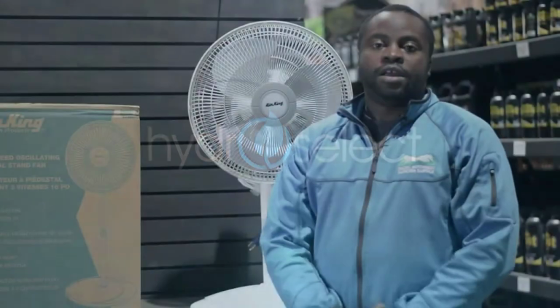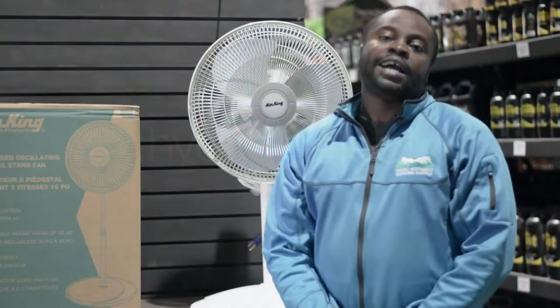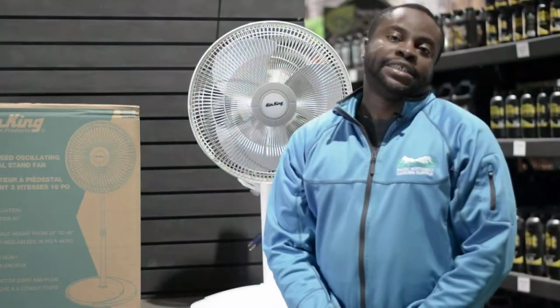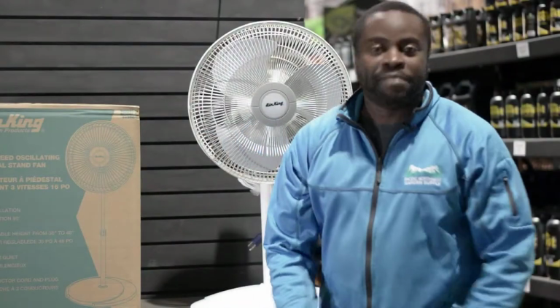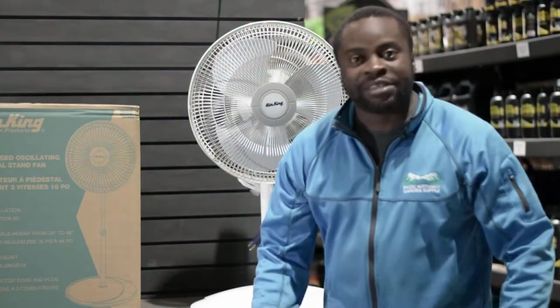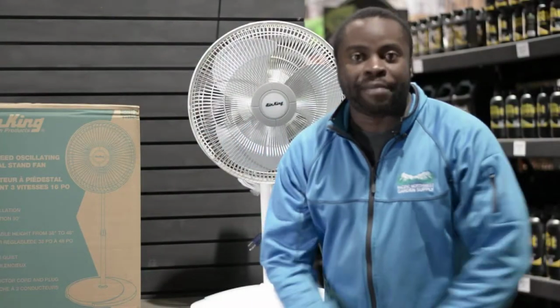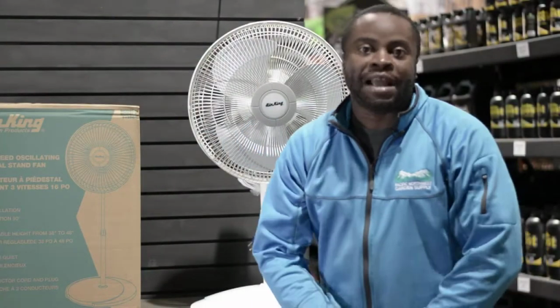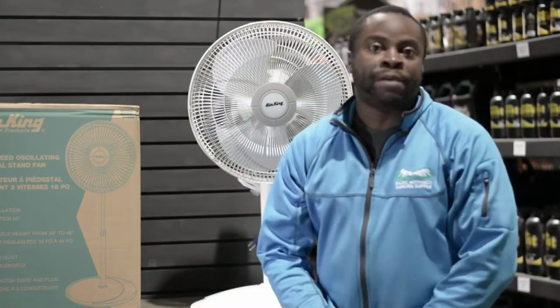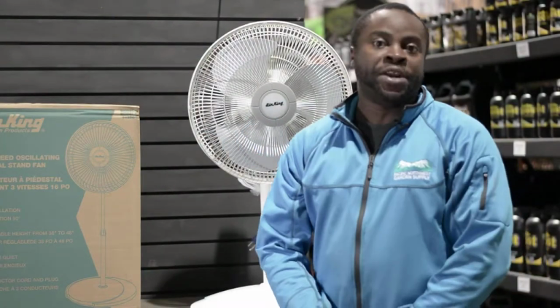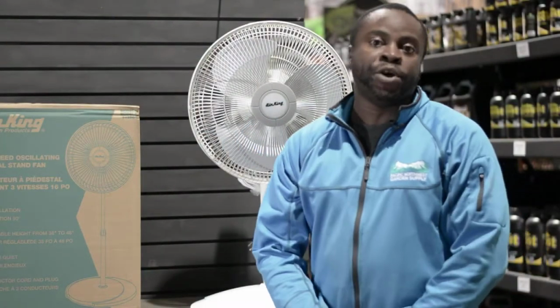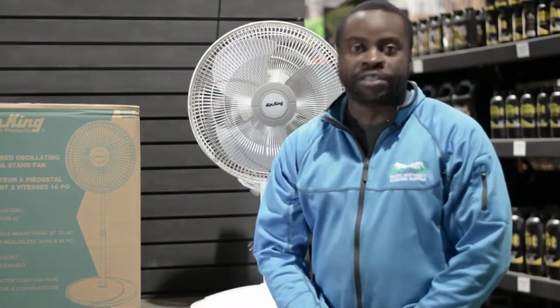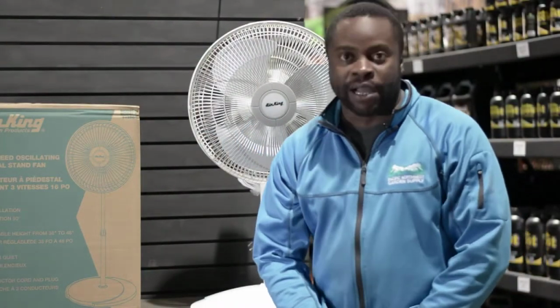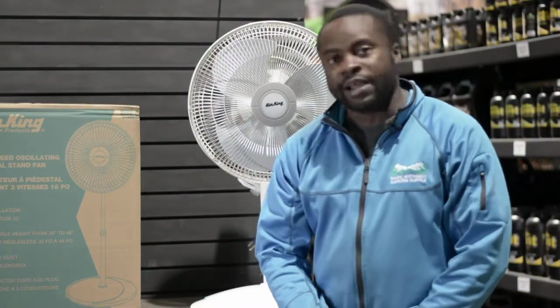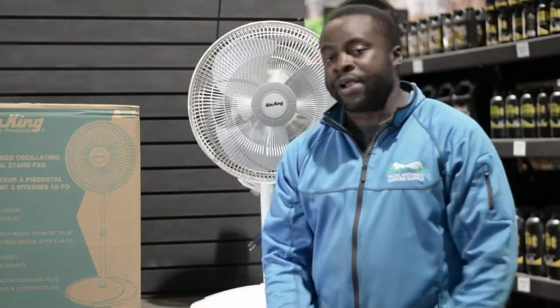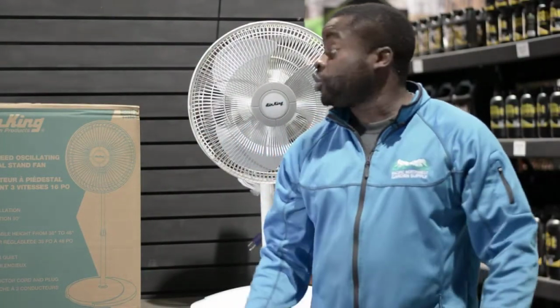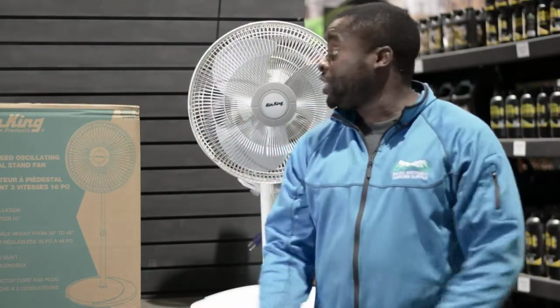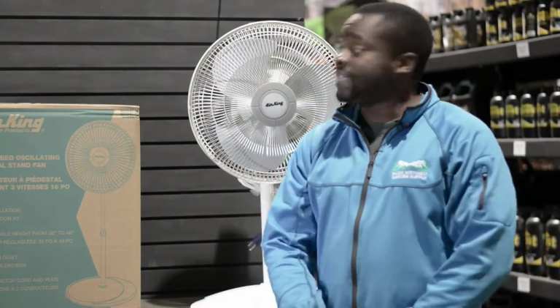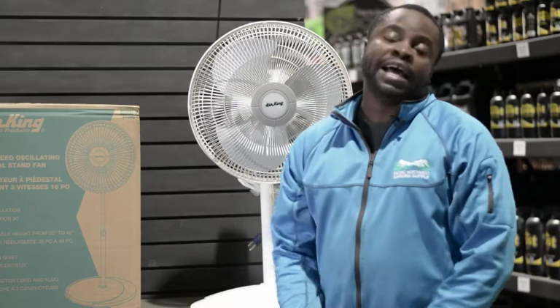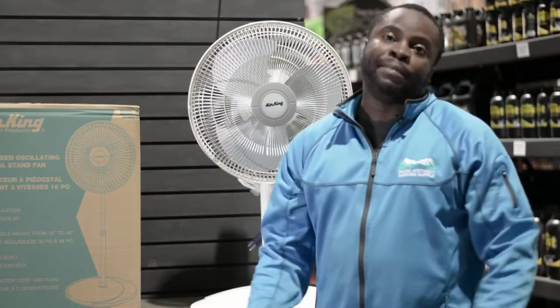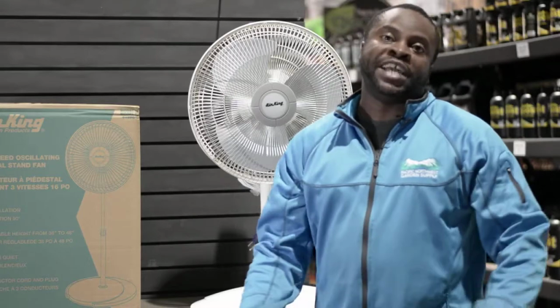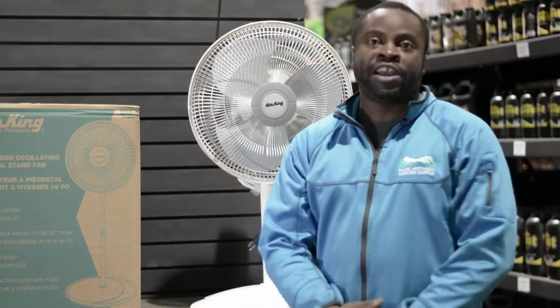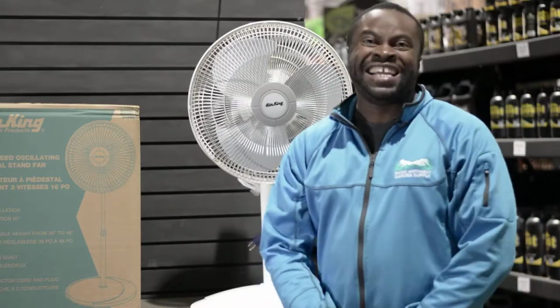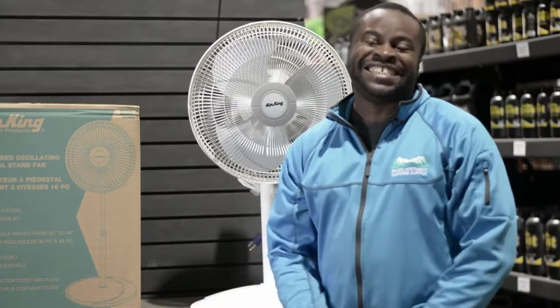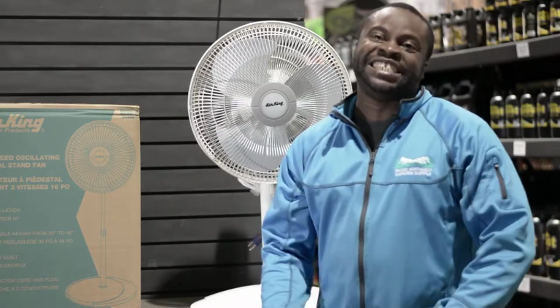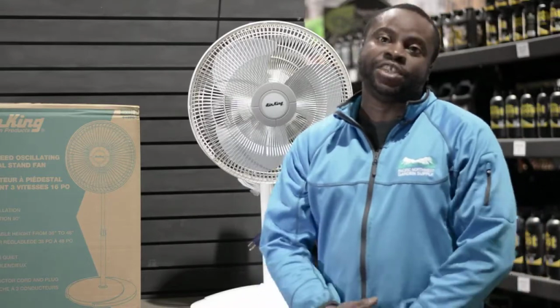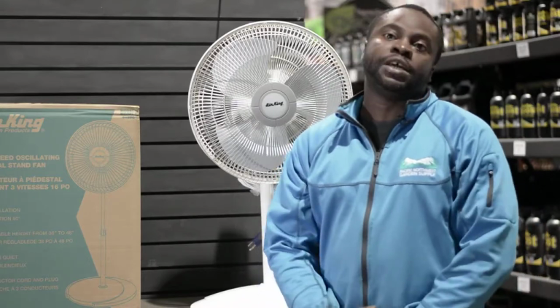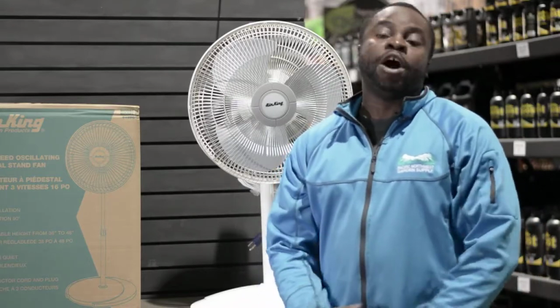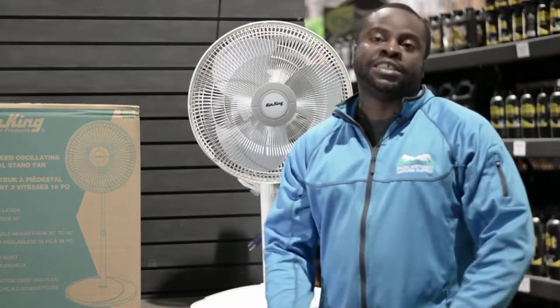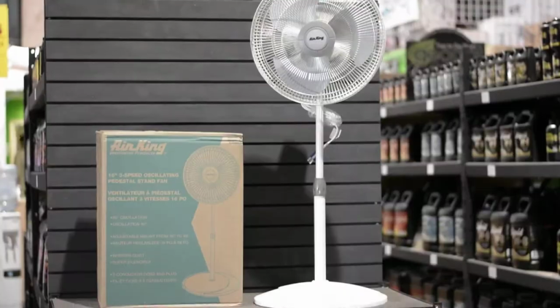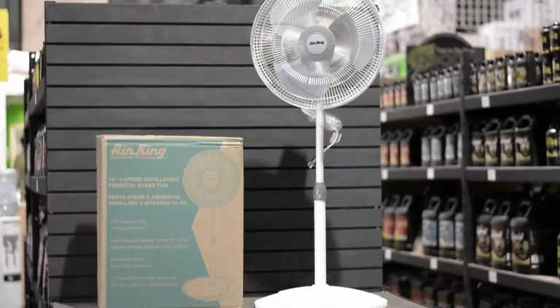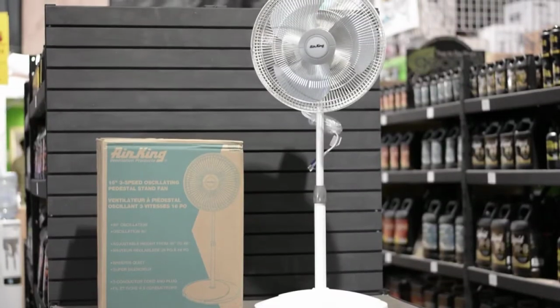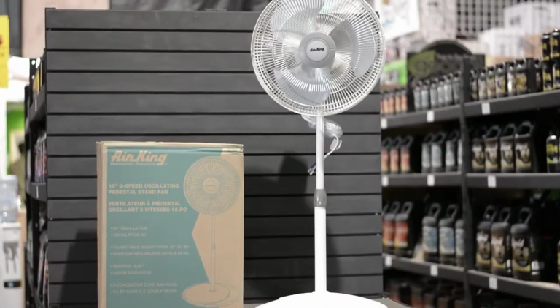Hey guys, my name is Abby. I'm from P&W Garden Supply. I'm here to talk to you guys about the Air King 16-inch oscillating stand fan.